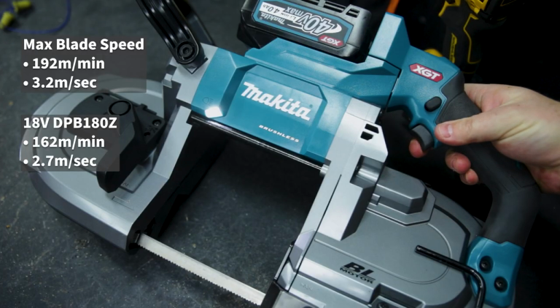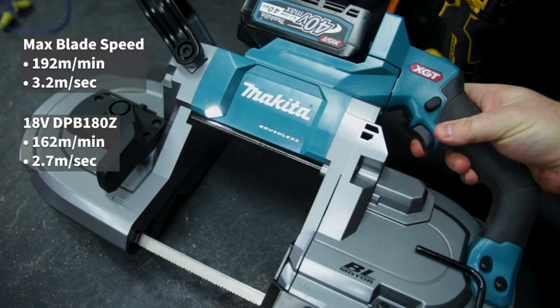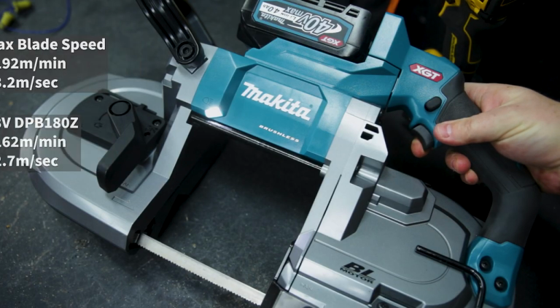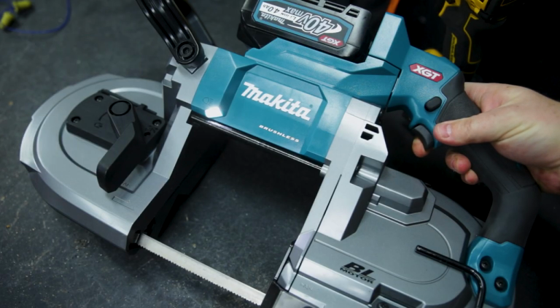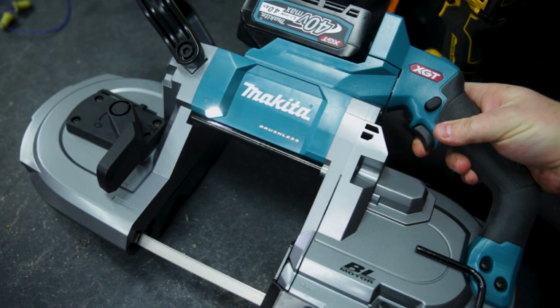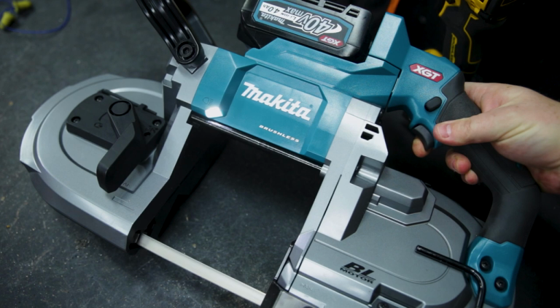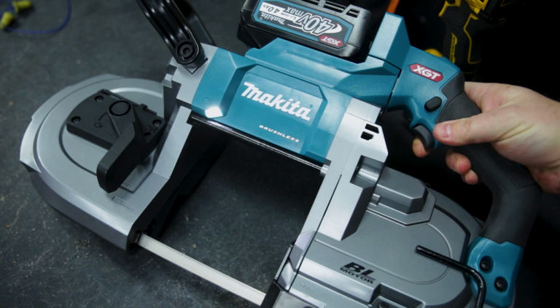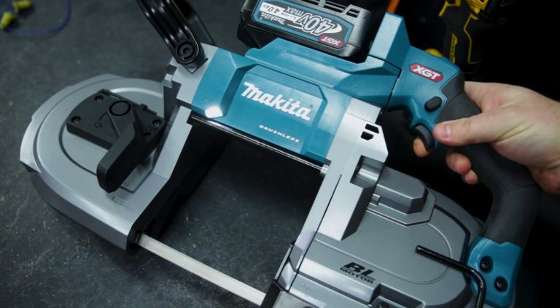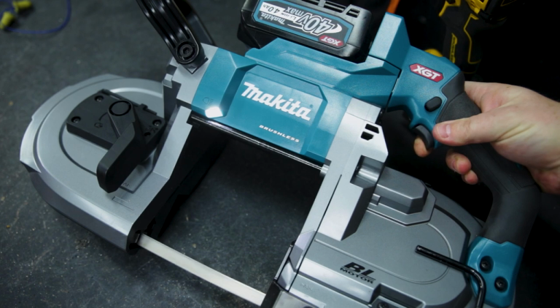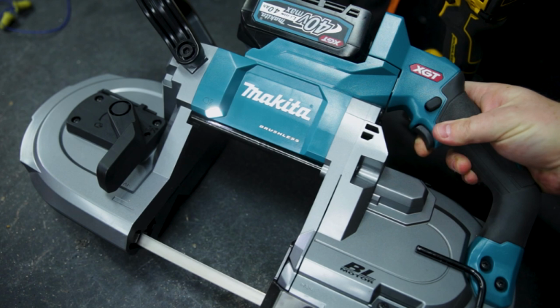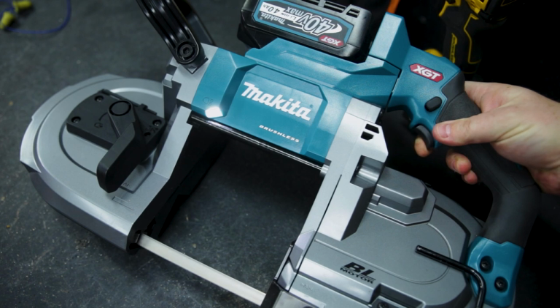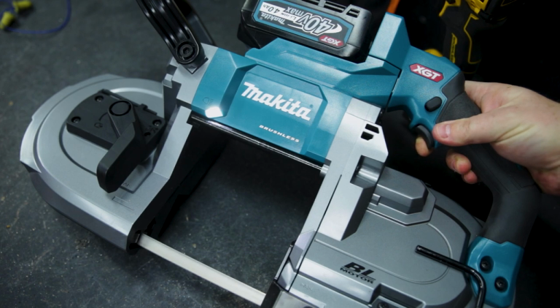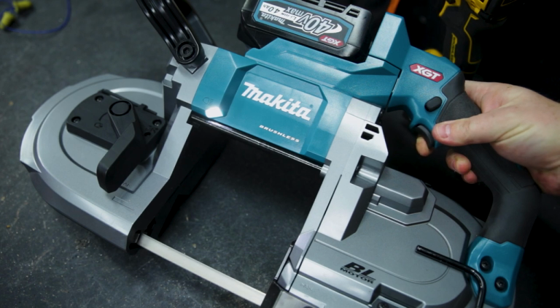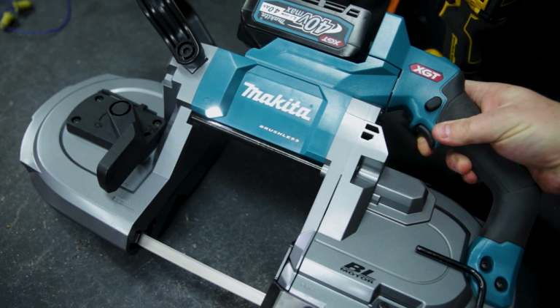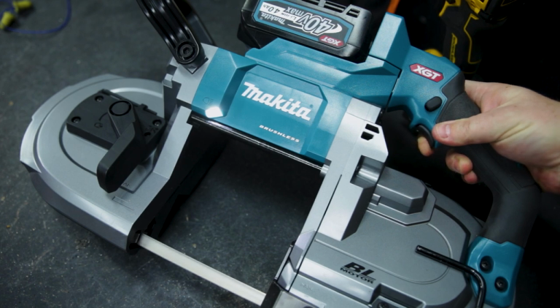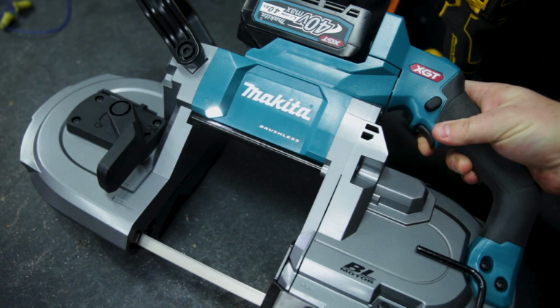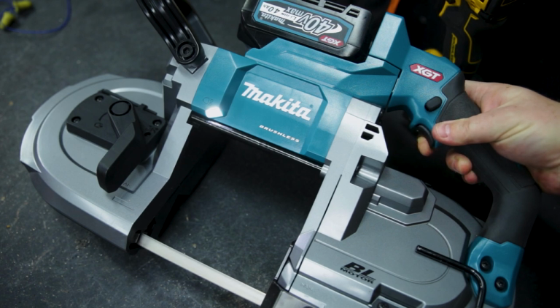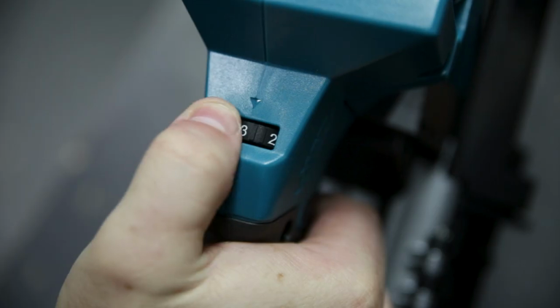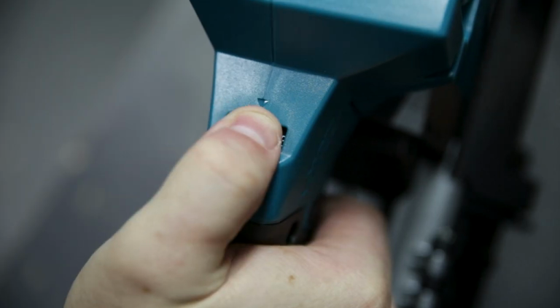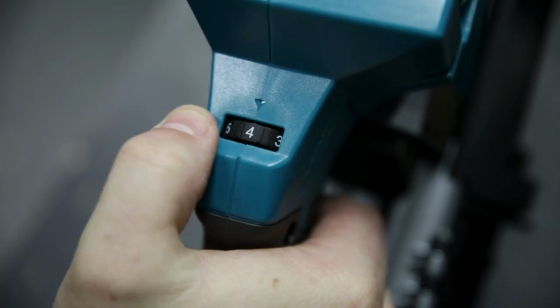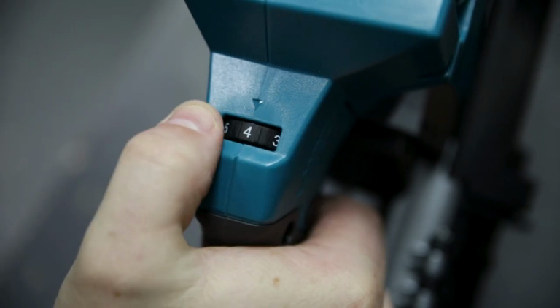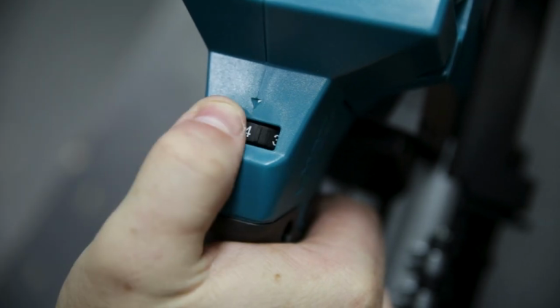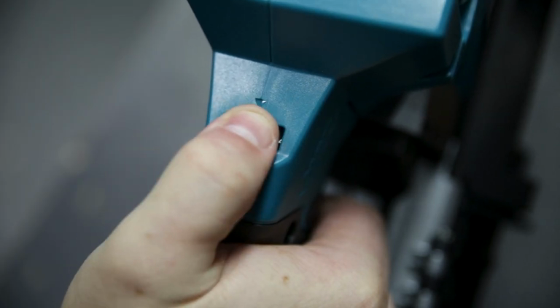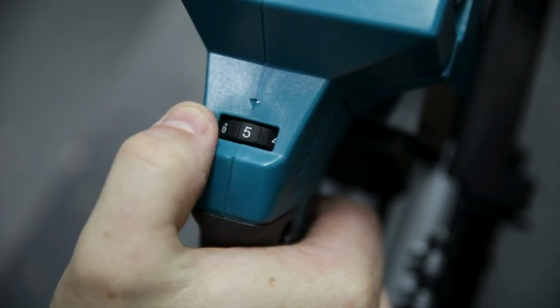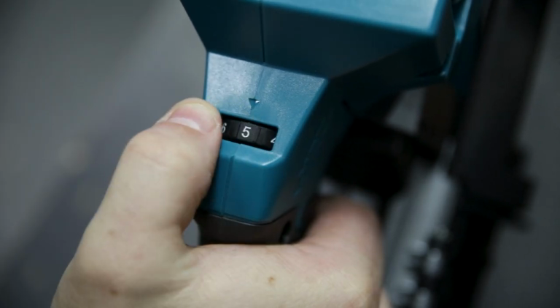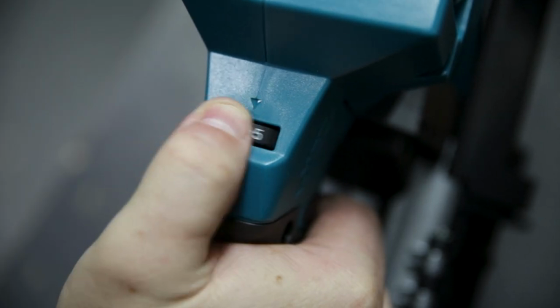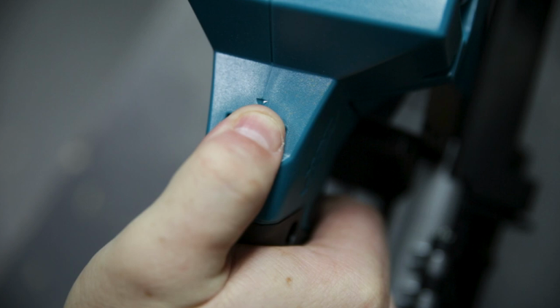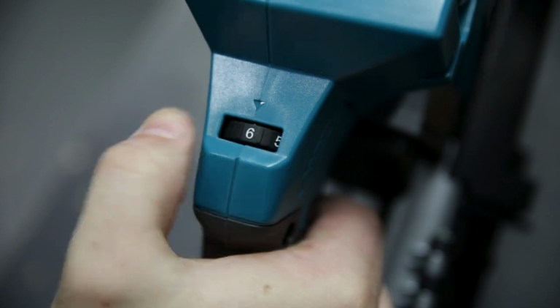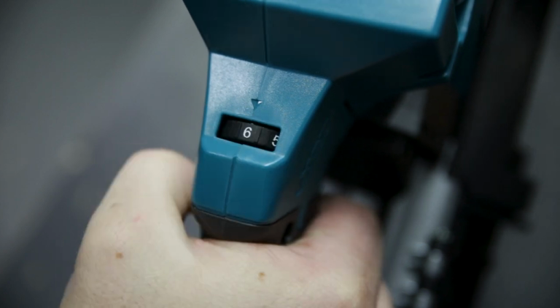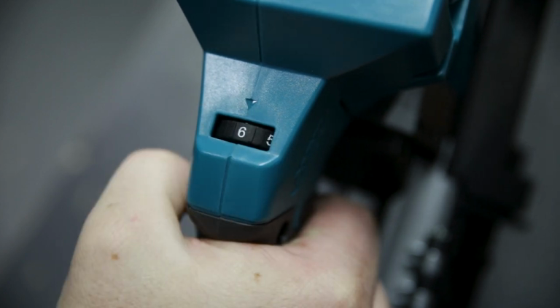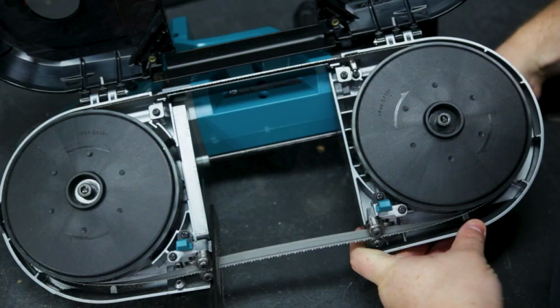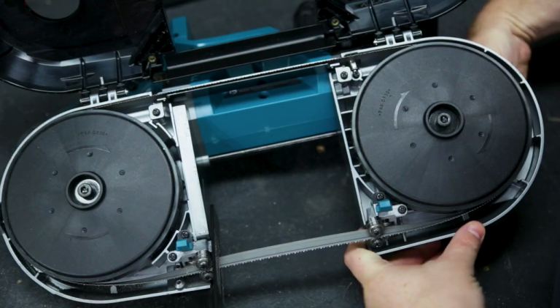This saw's got variable speed control on the trigger when you're starting your cut, but you can also dial down the max speed as well, so there's loads of control.